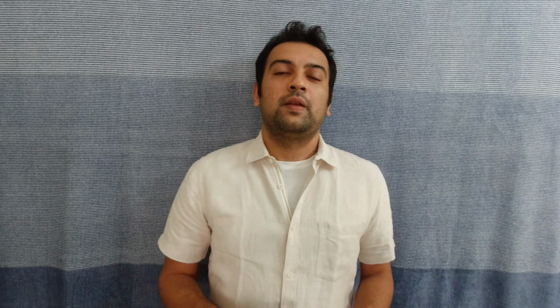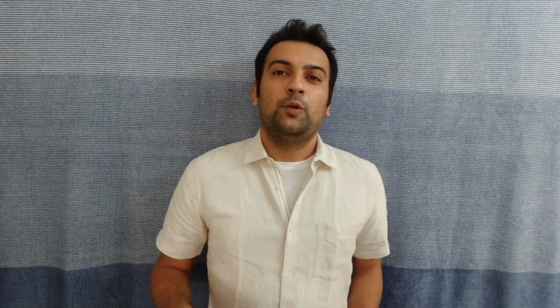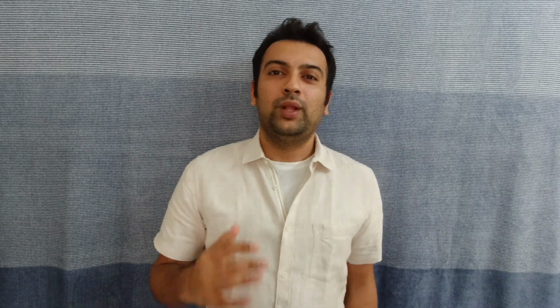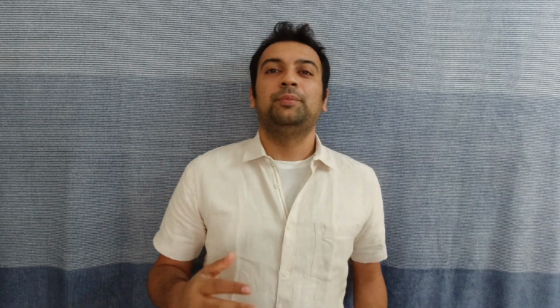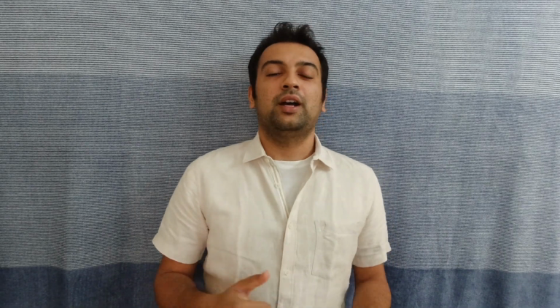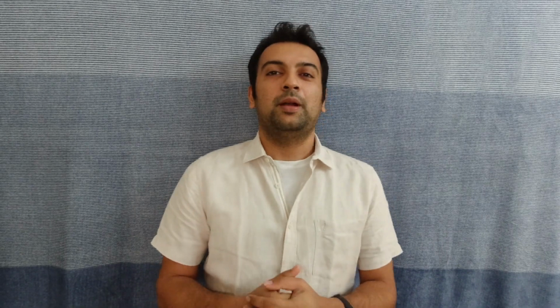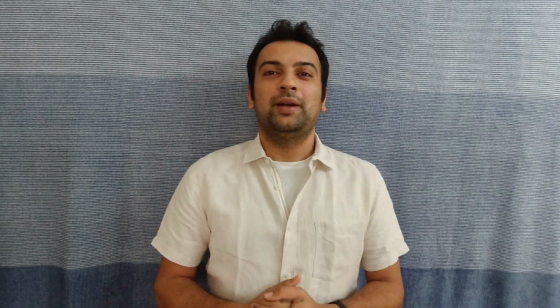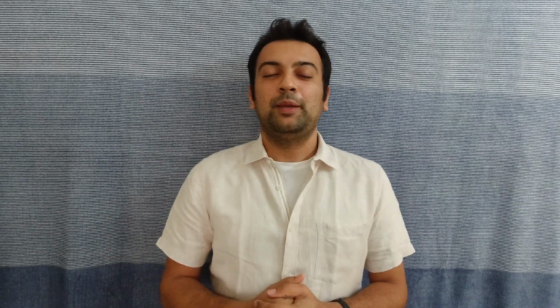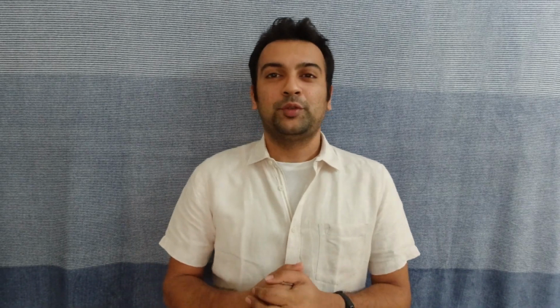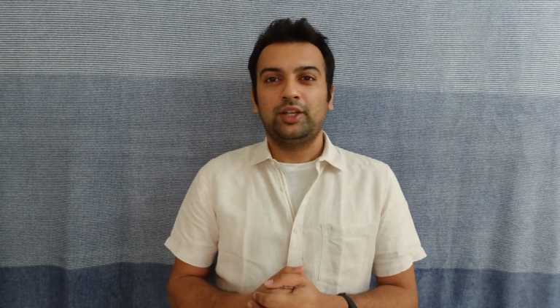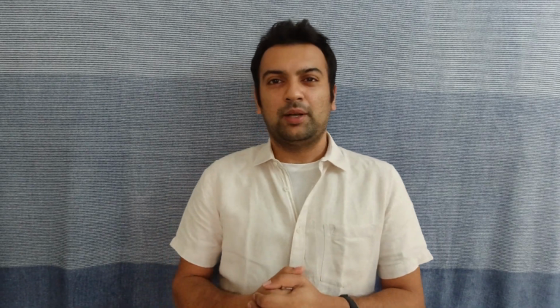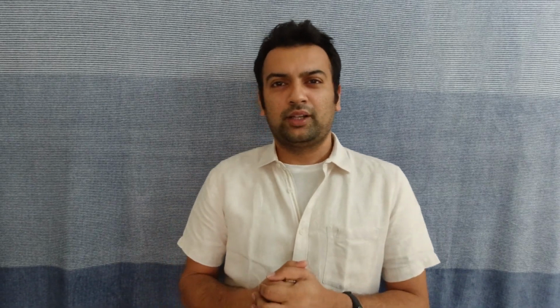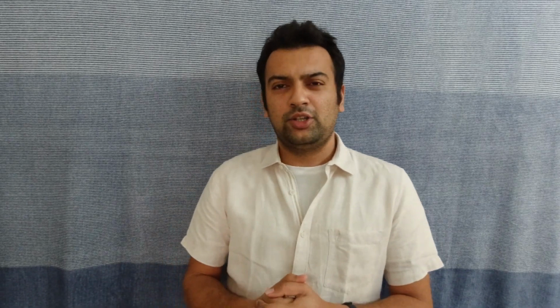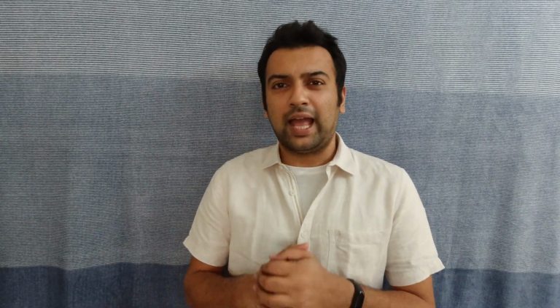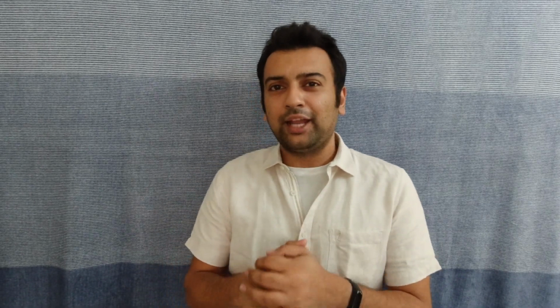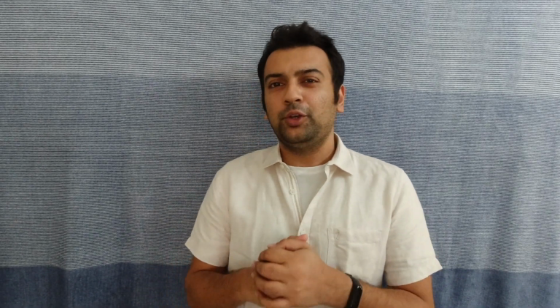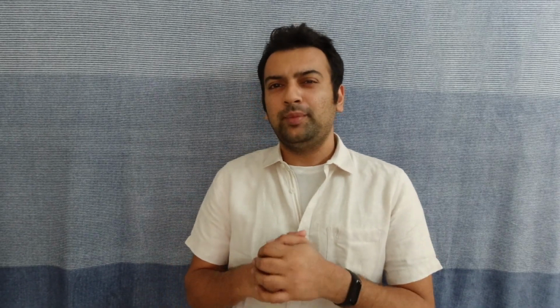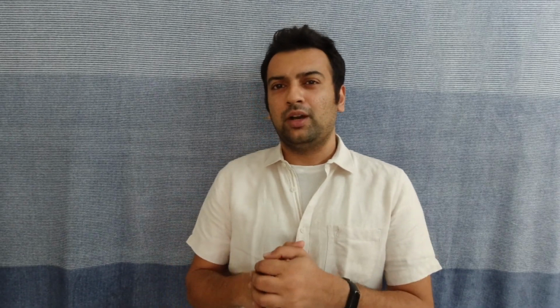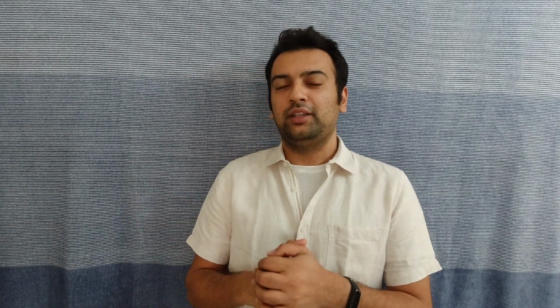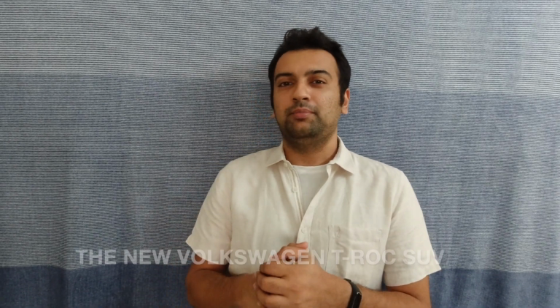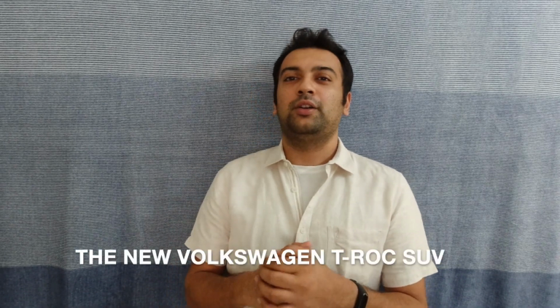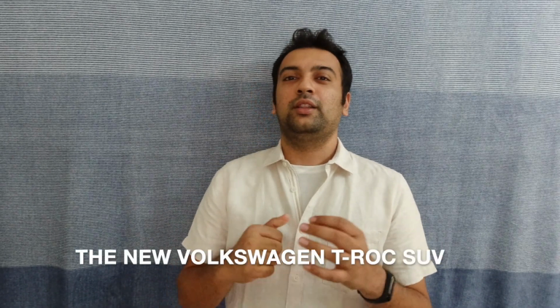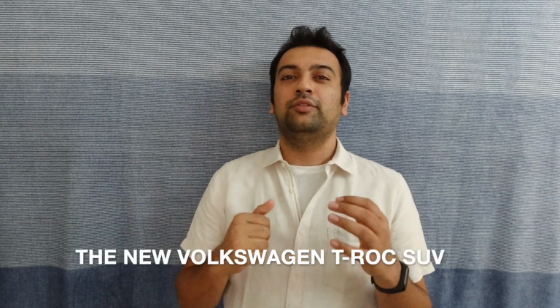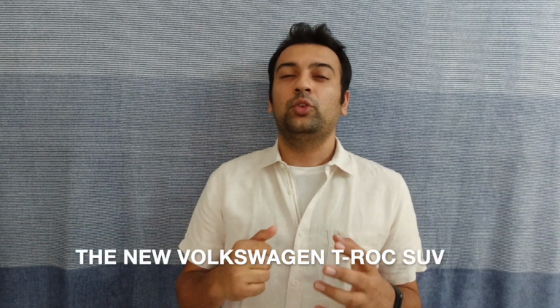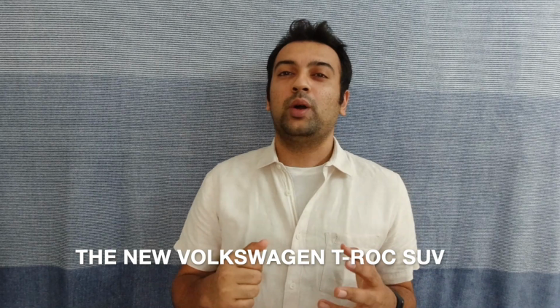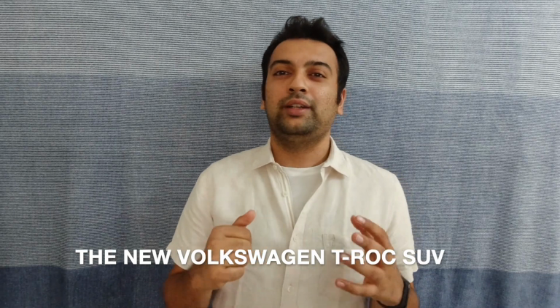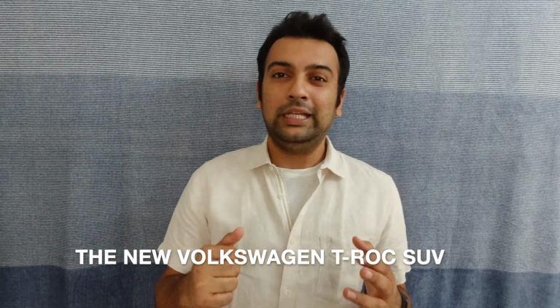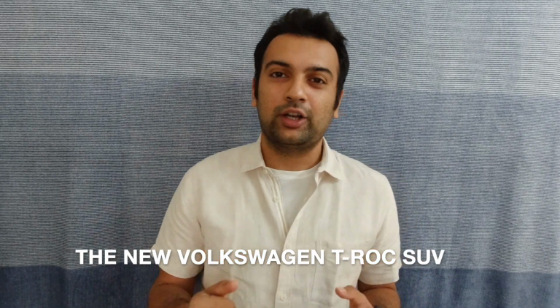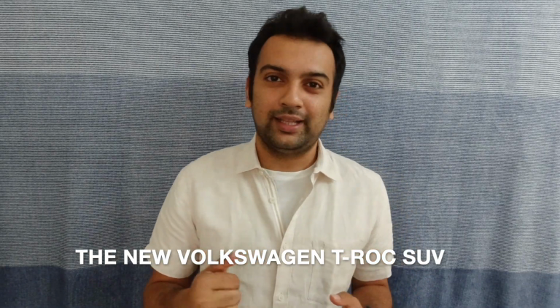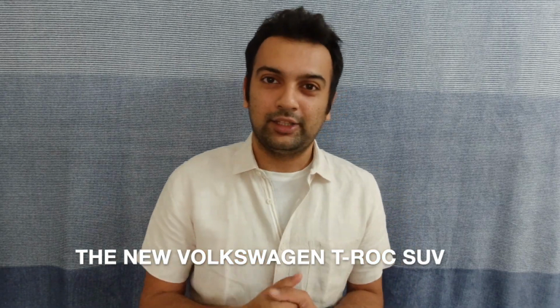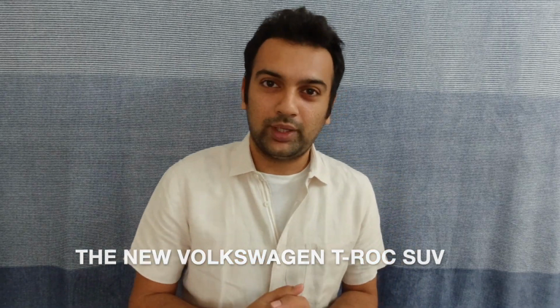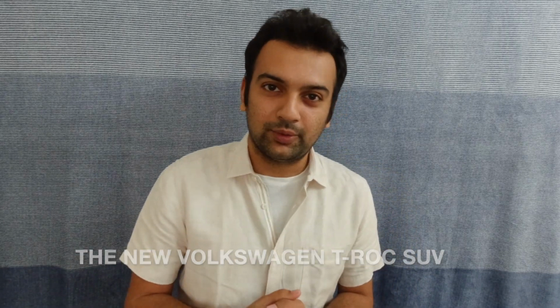Welcome to CarPile. My name is Vignesh Ramakrishnan and we're going to be talking about the Volkswagen T-Roc in this video.